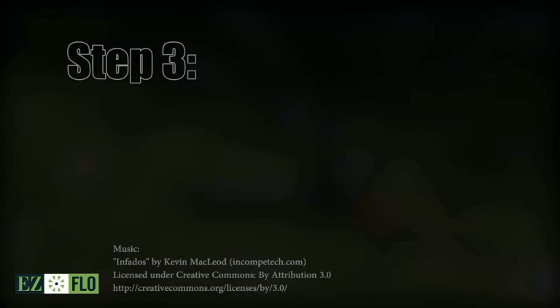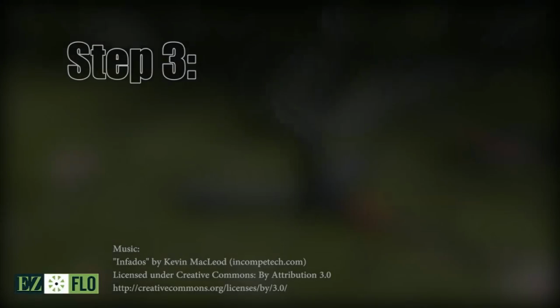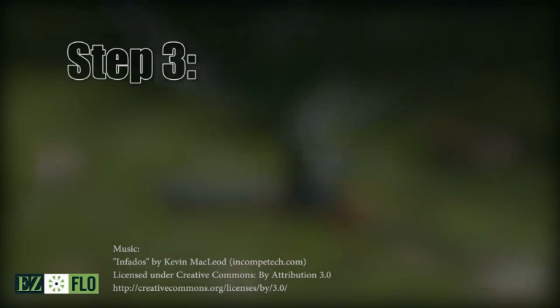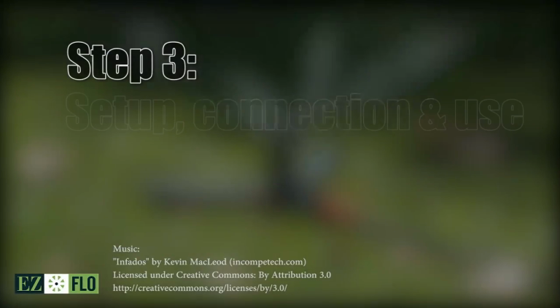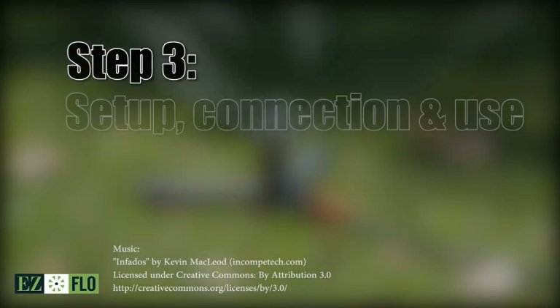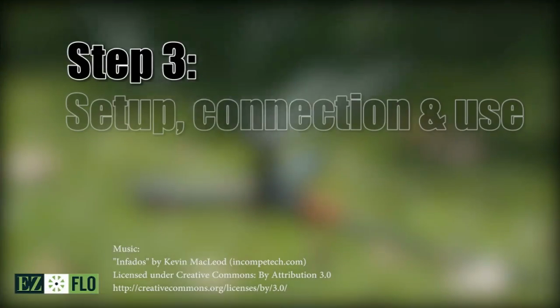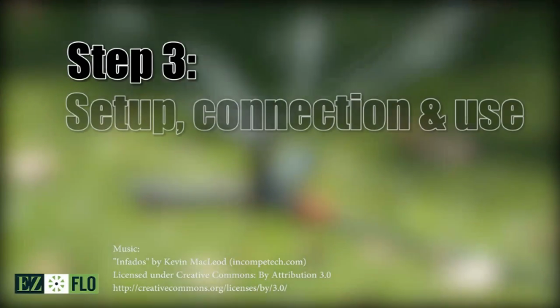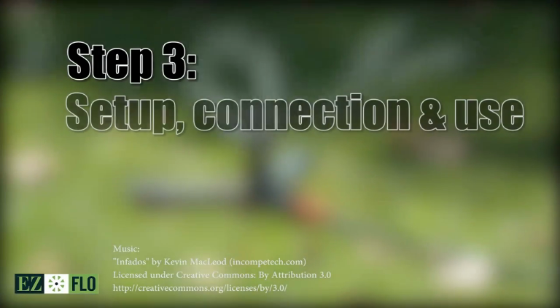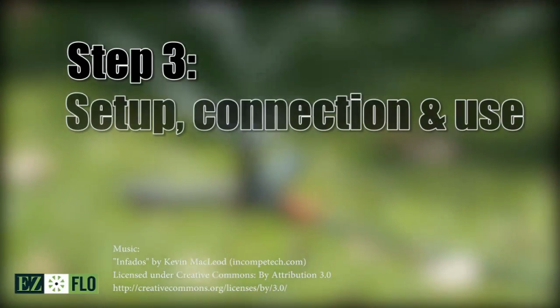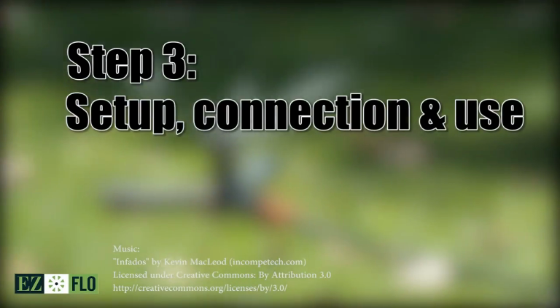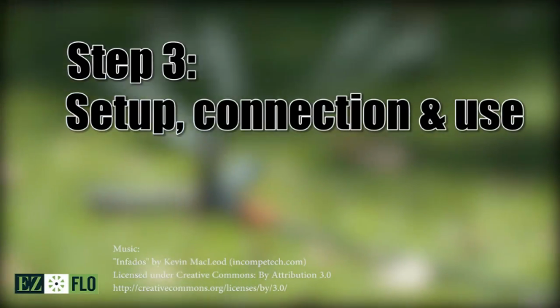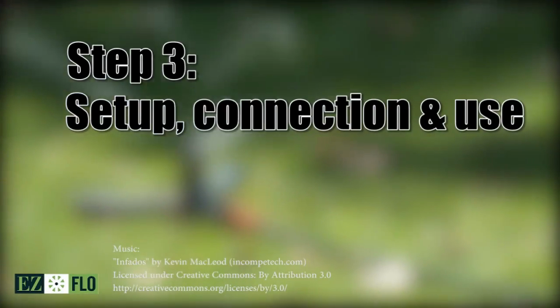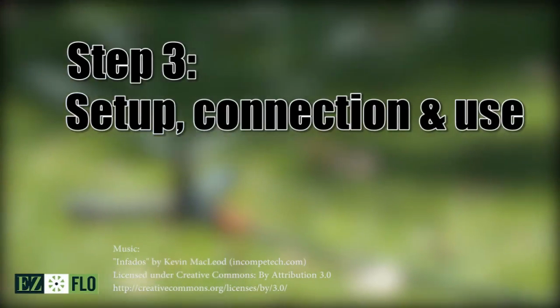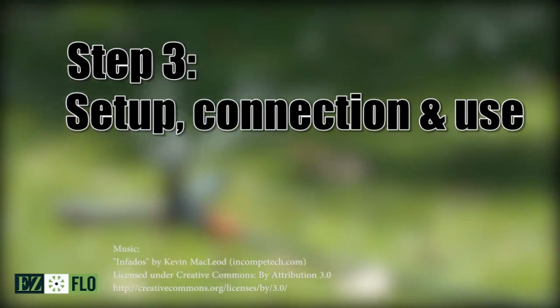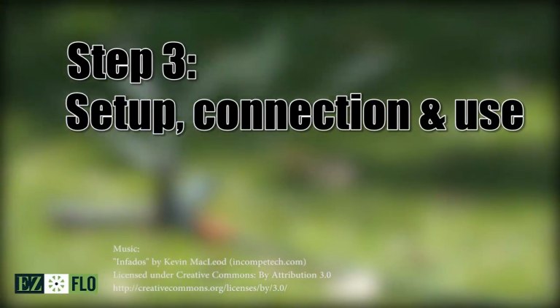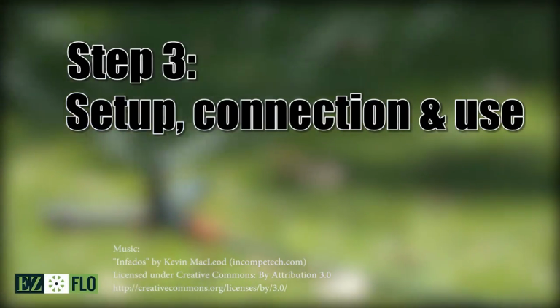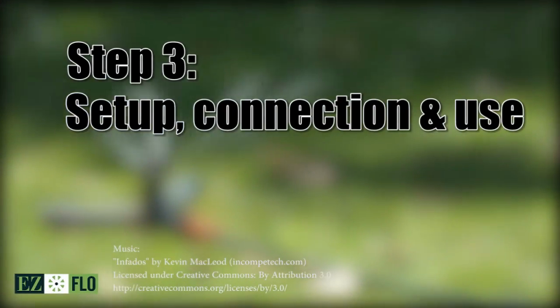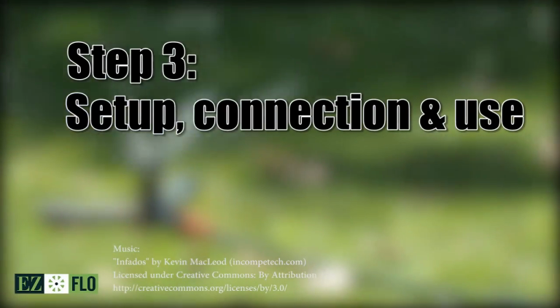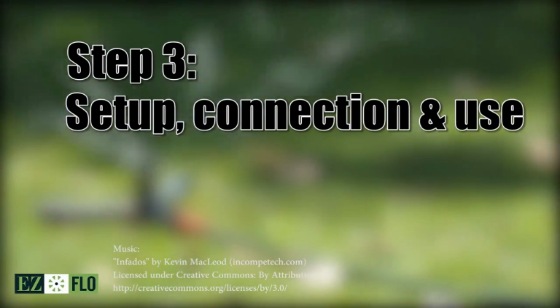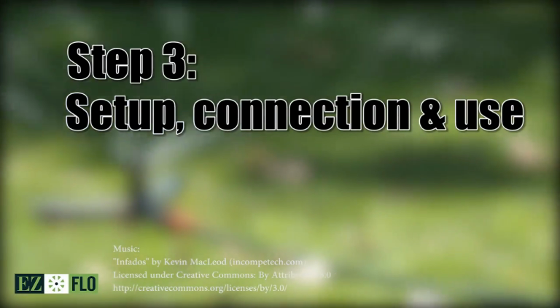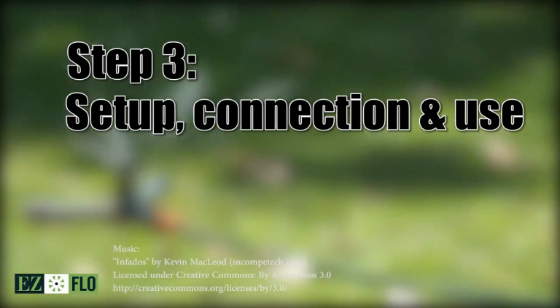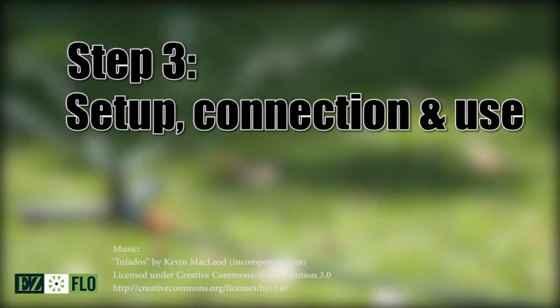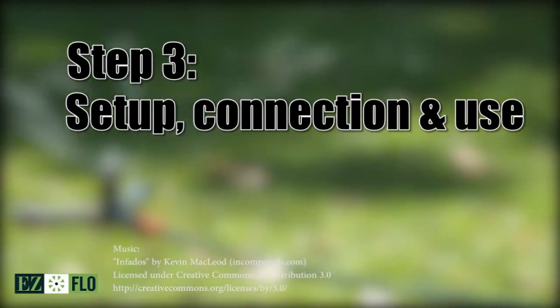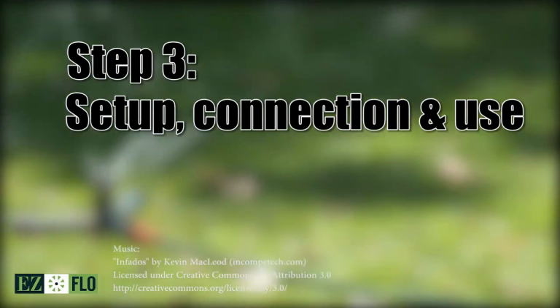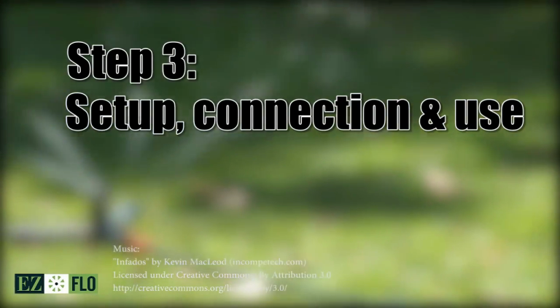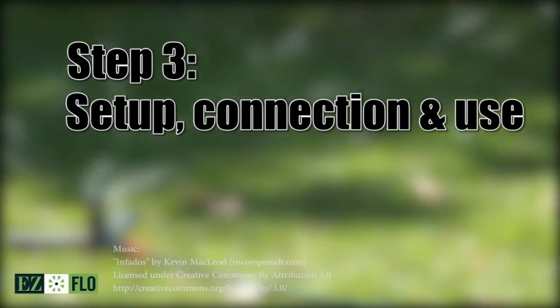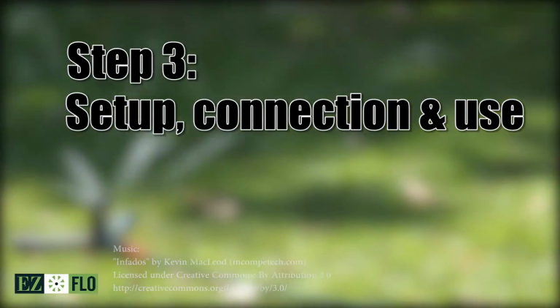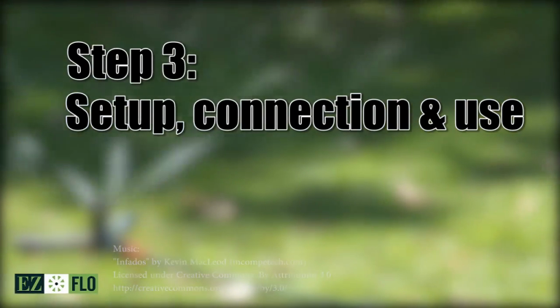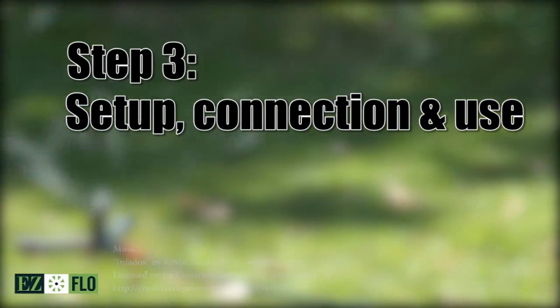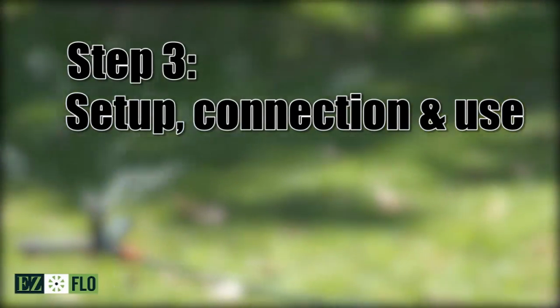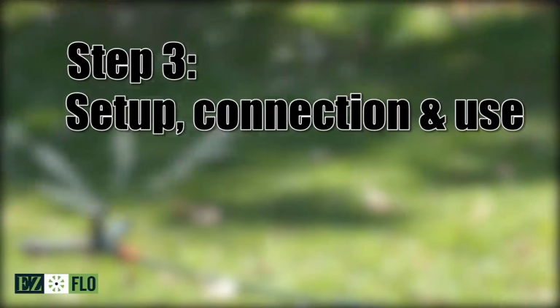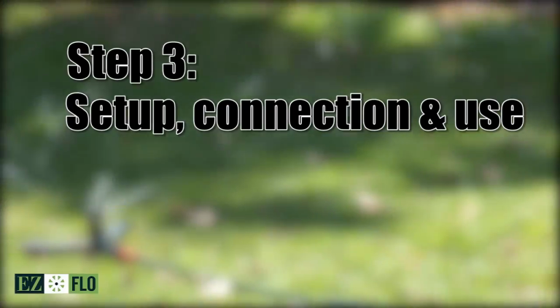Welcome to the third part of our video series for the EasyFlow system: setup, connection and use.